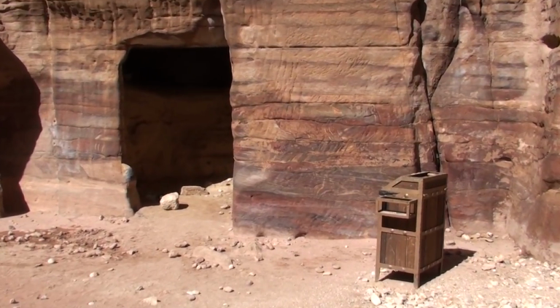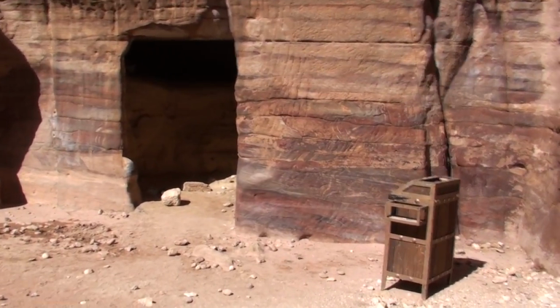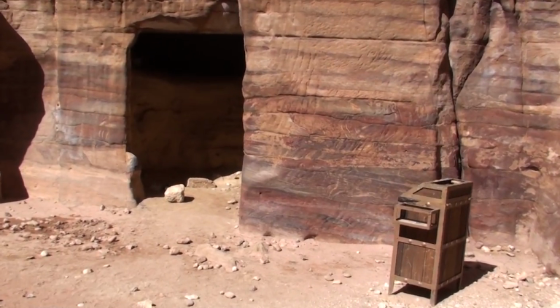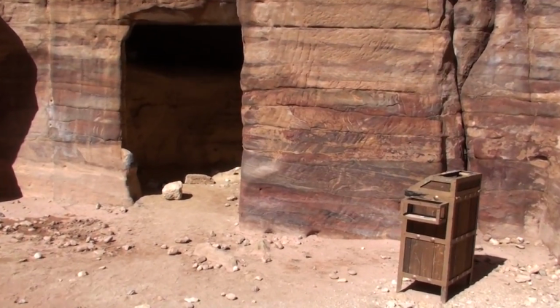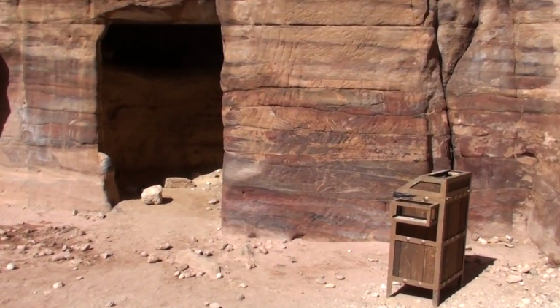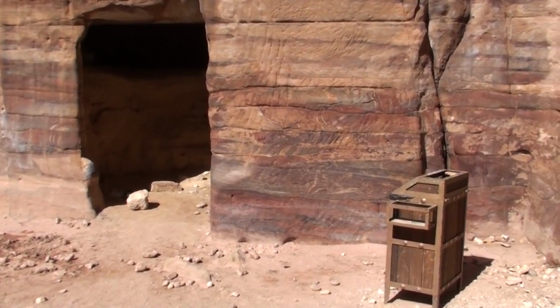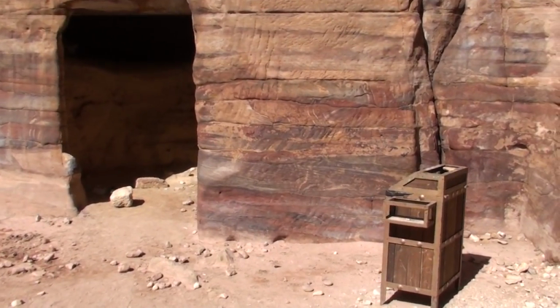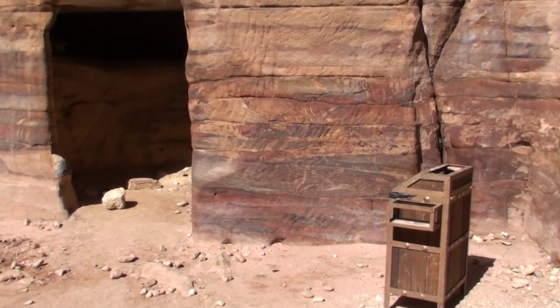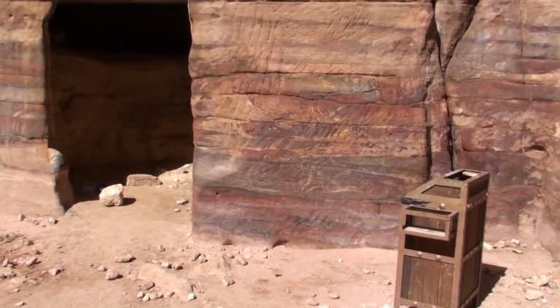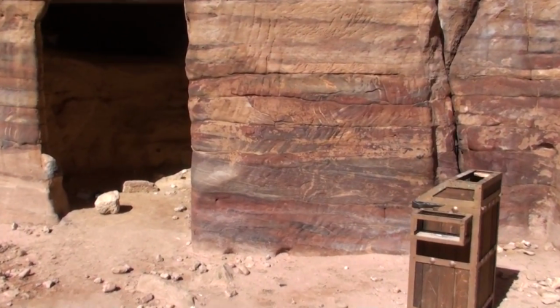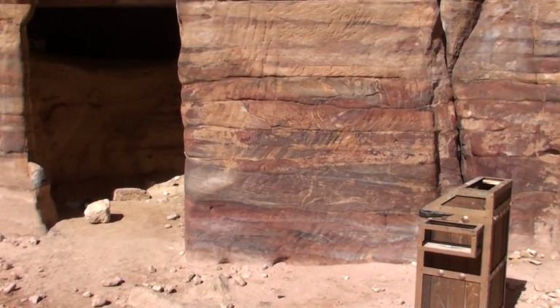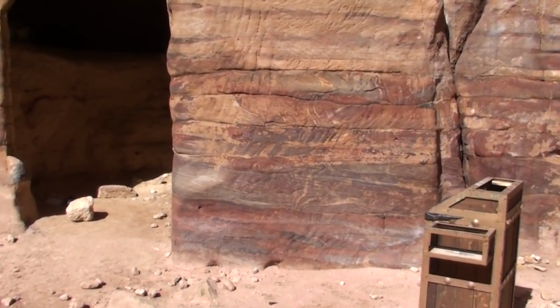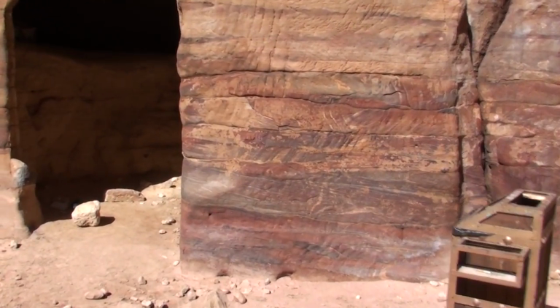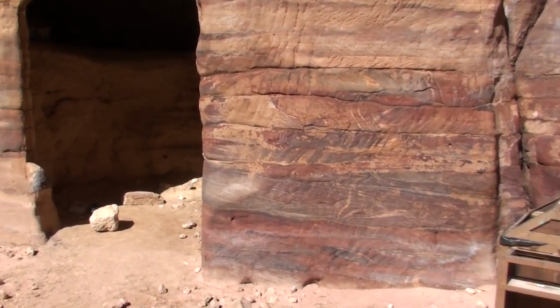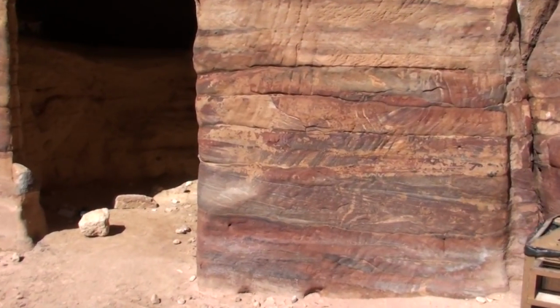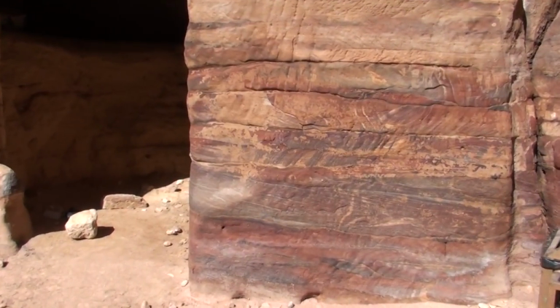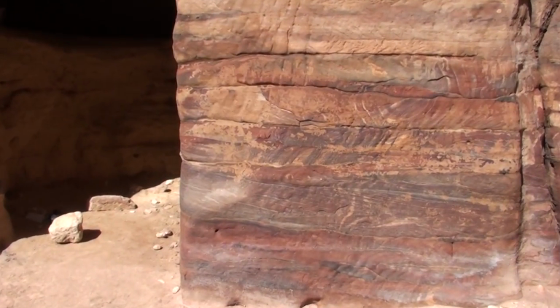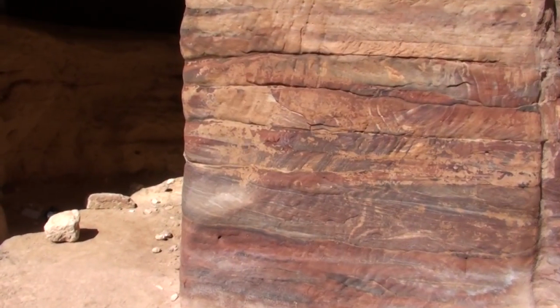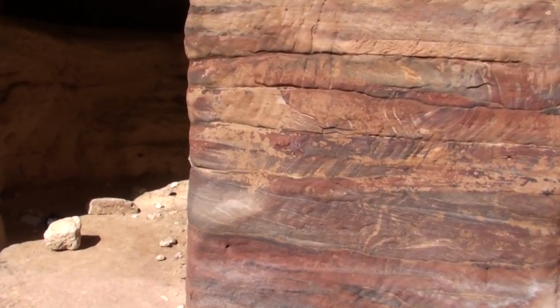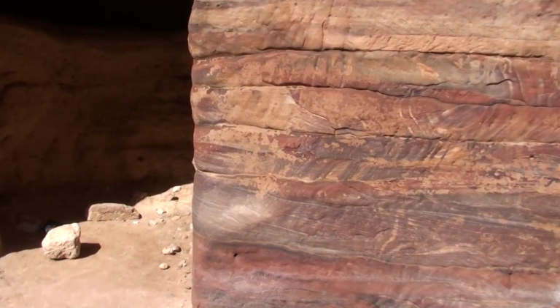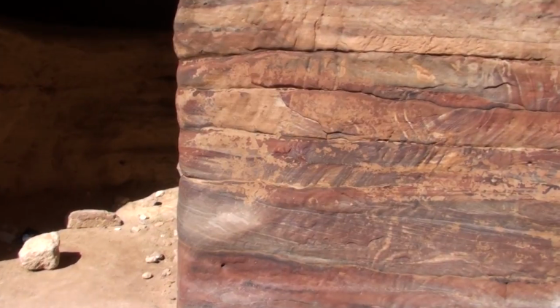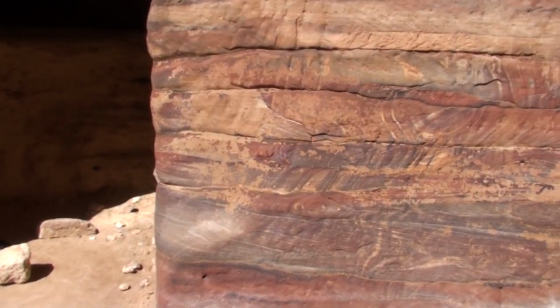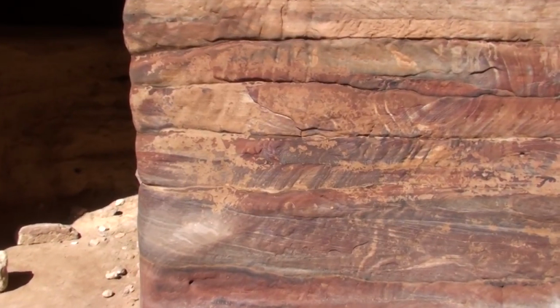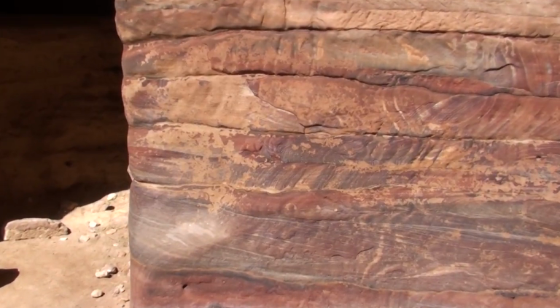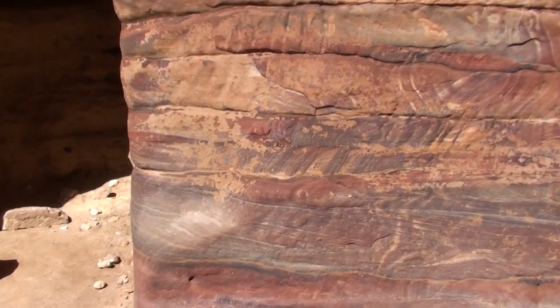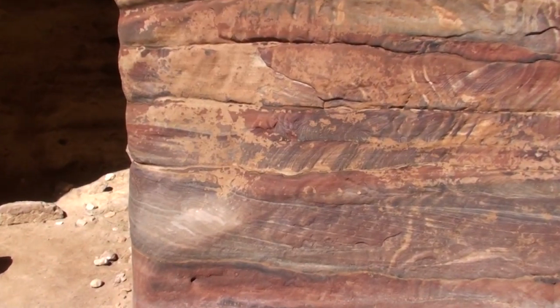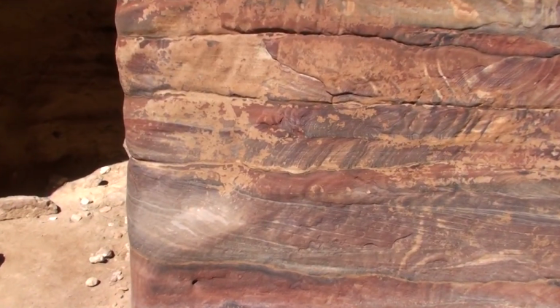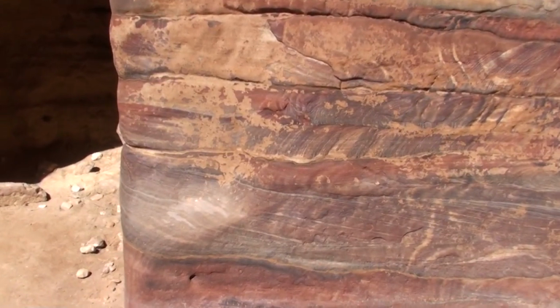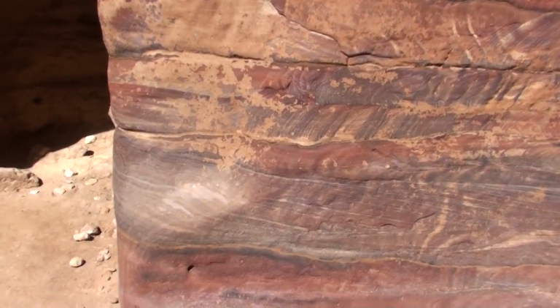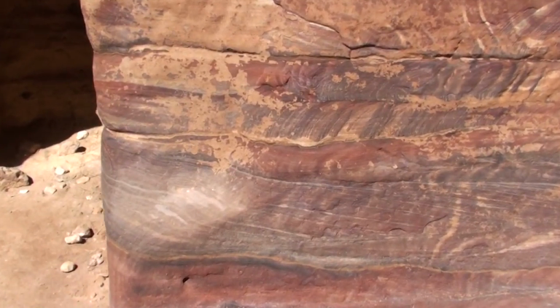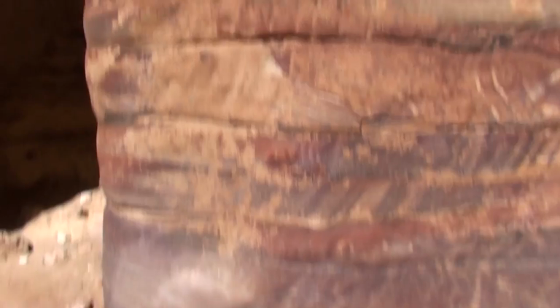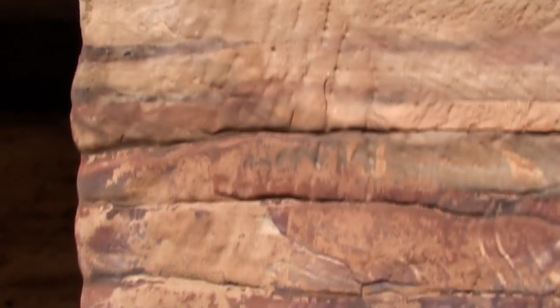These are different ages. These are different kinds of animals that were crushed here into stone — different kinds of crustaceans.